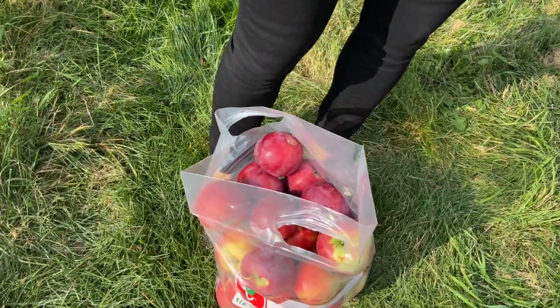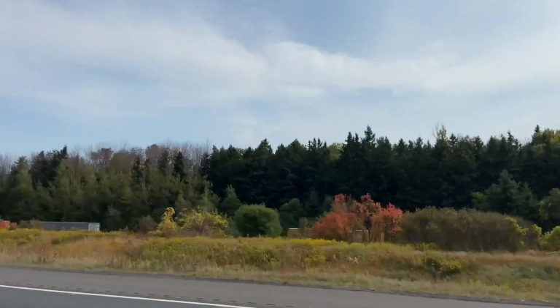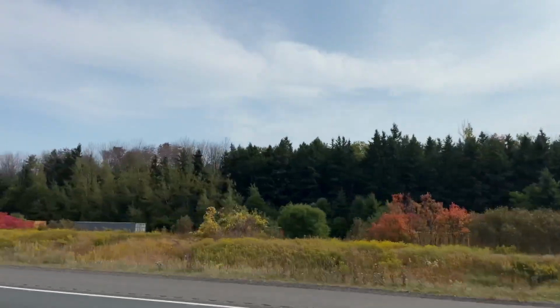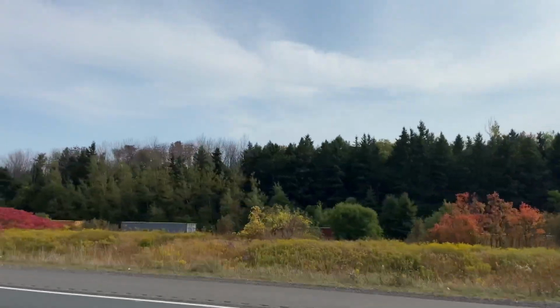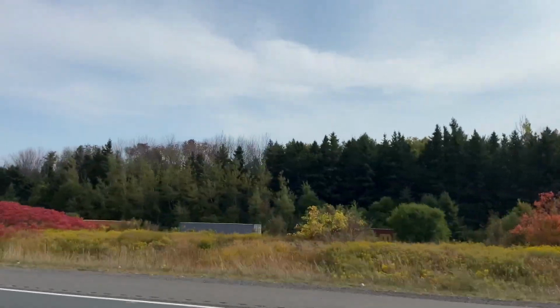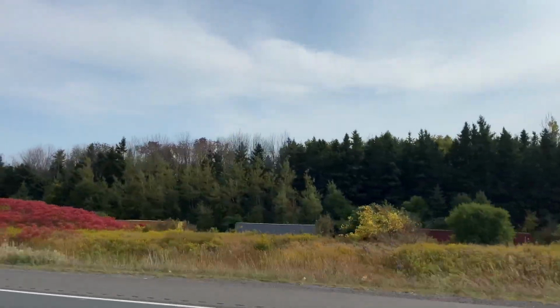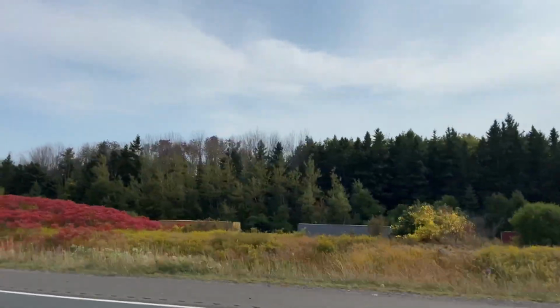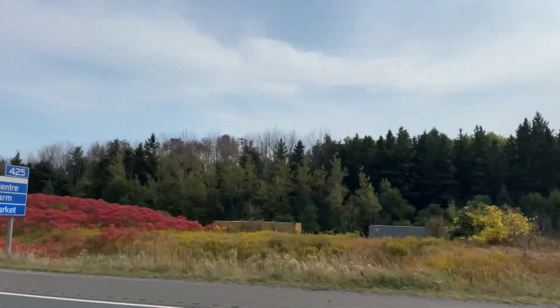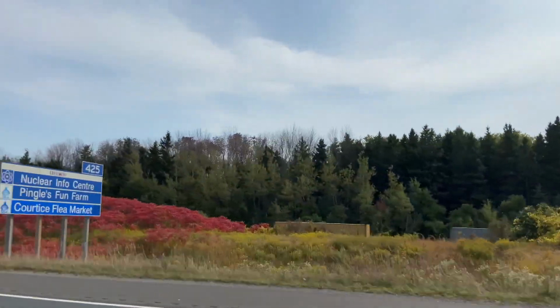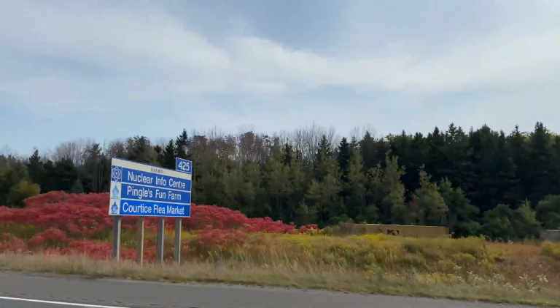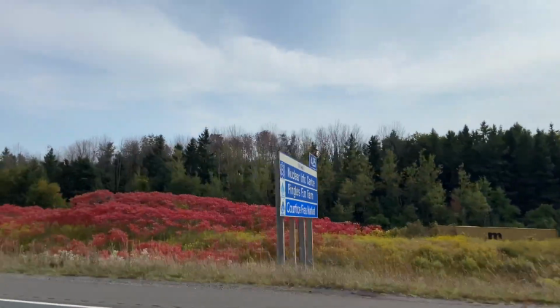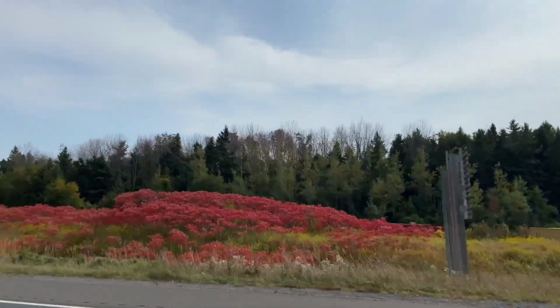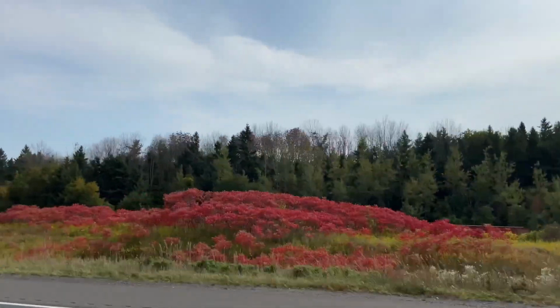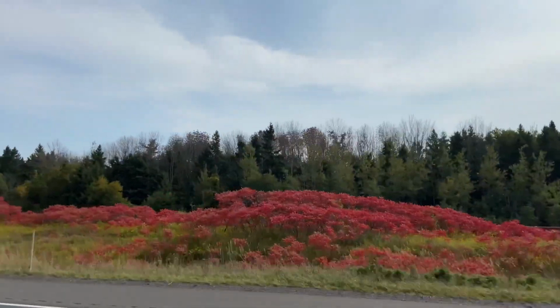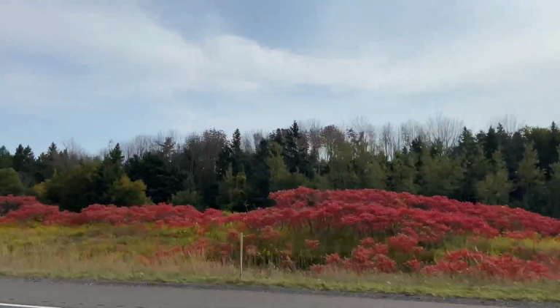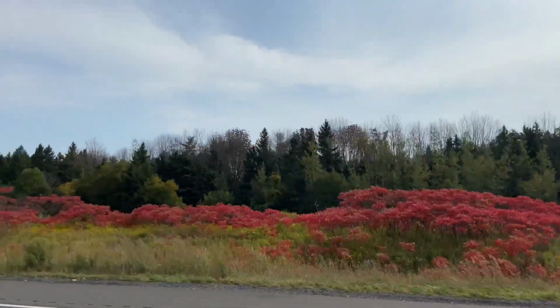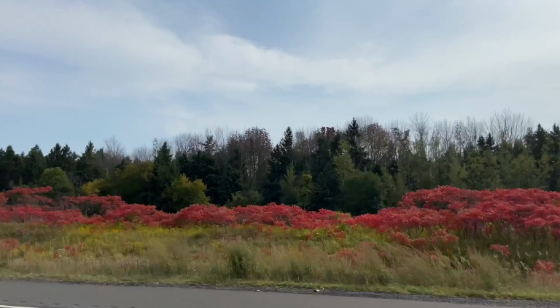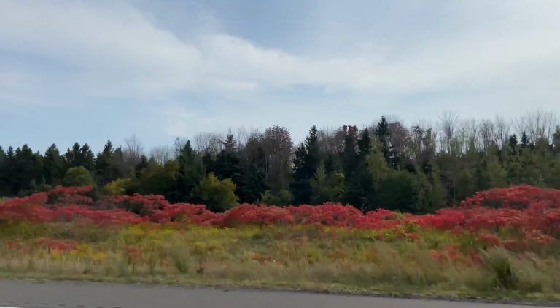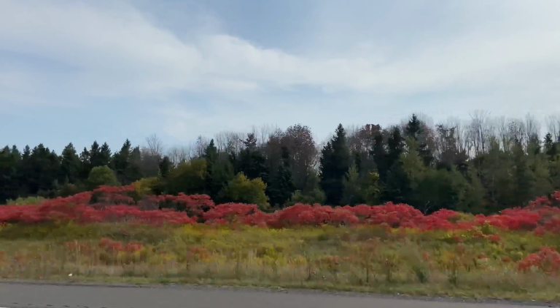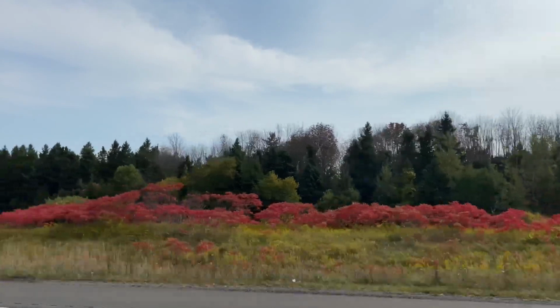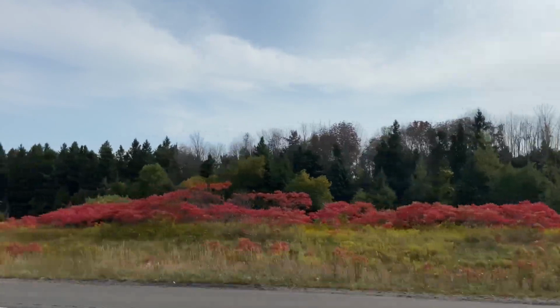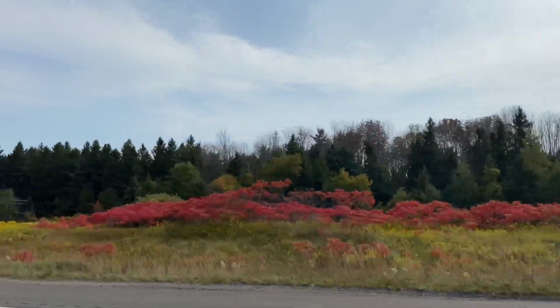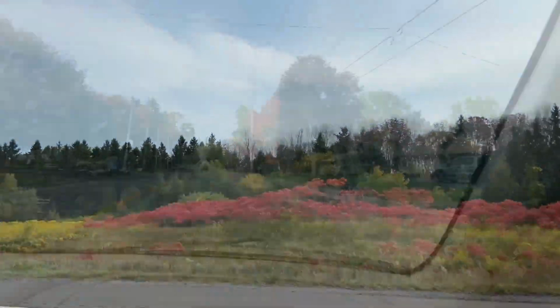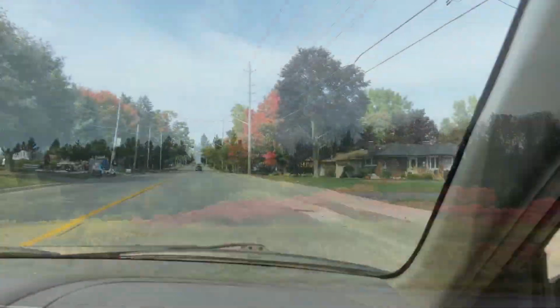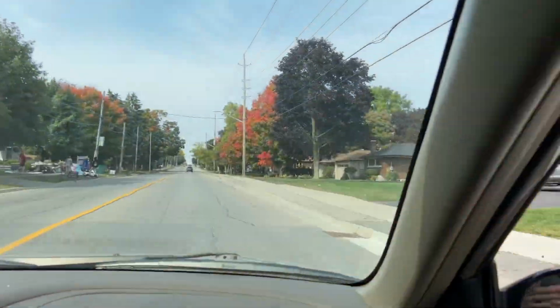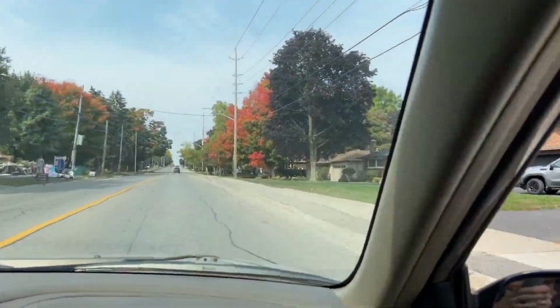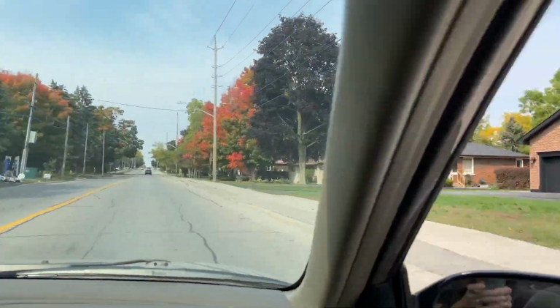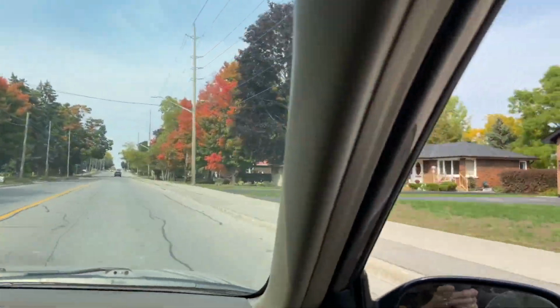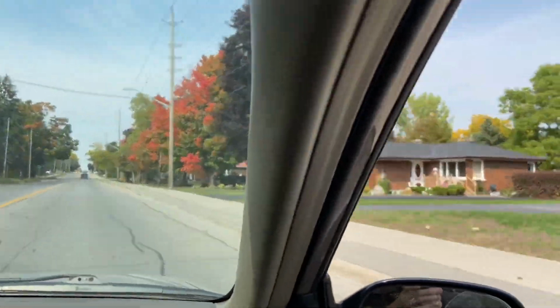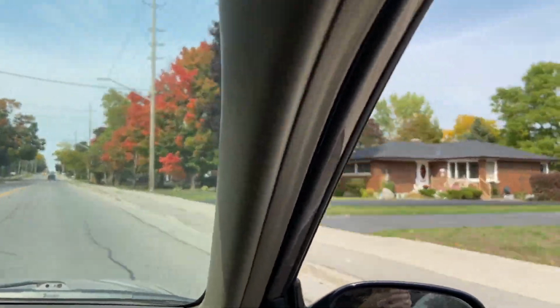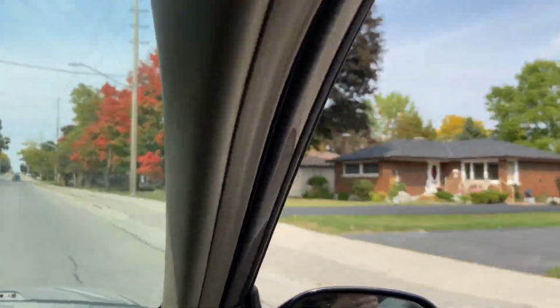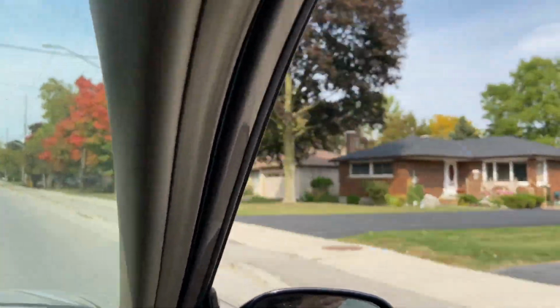It's fall in Canada and the colors along the roads are really beautiful. It's a great time to be here.